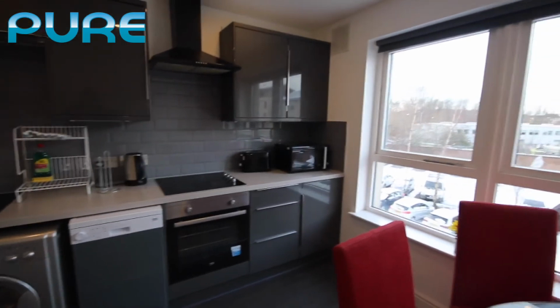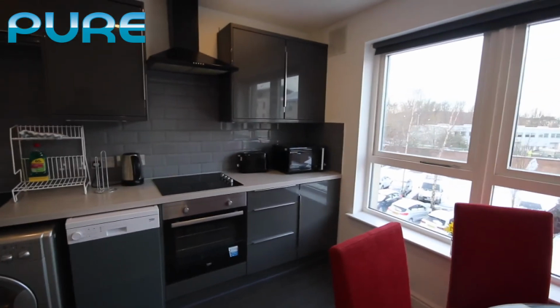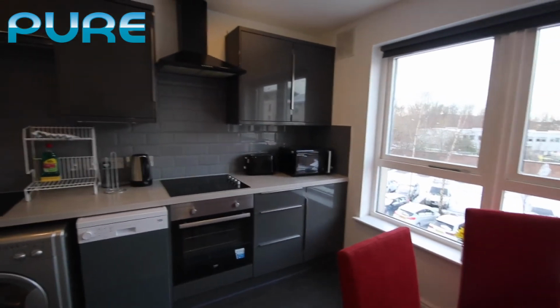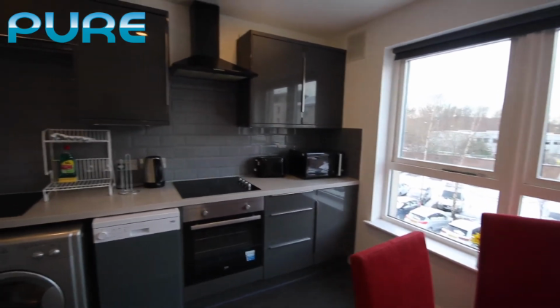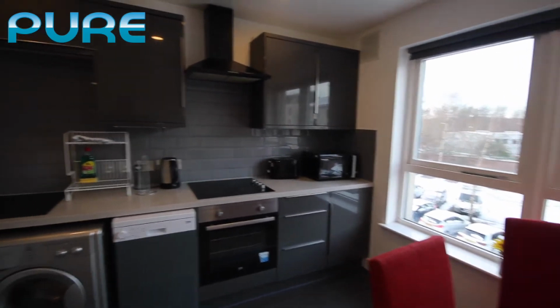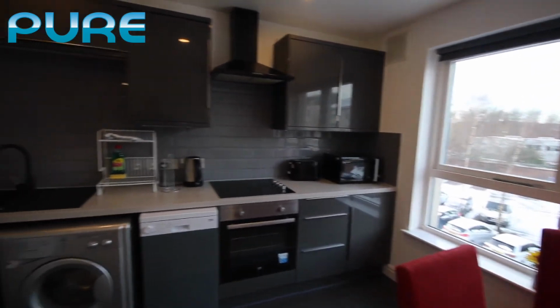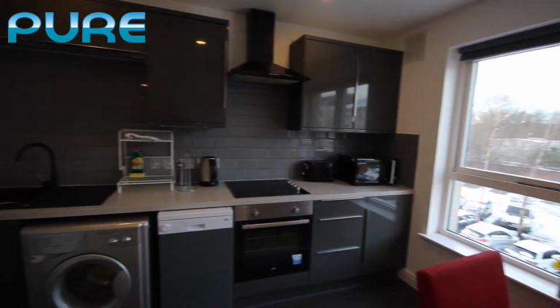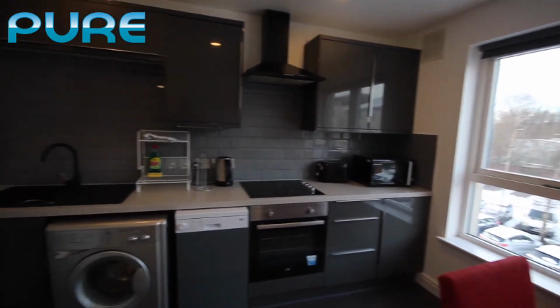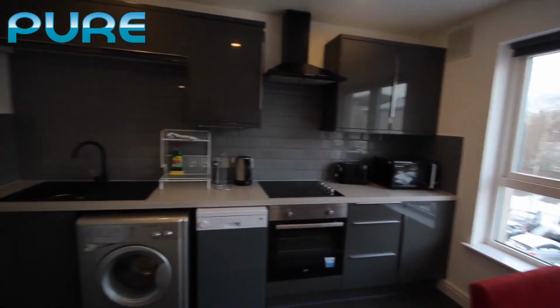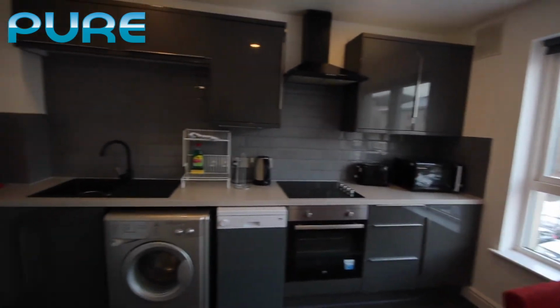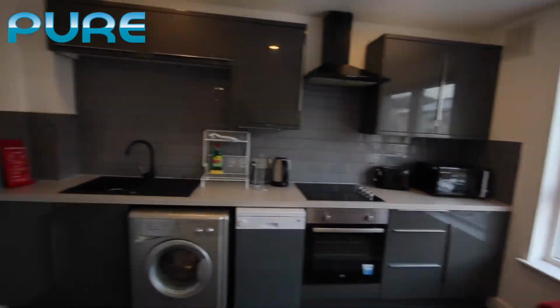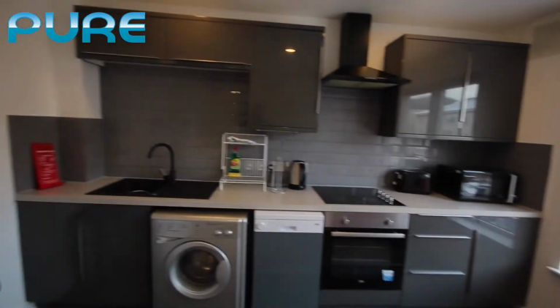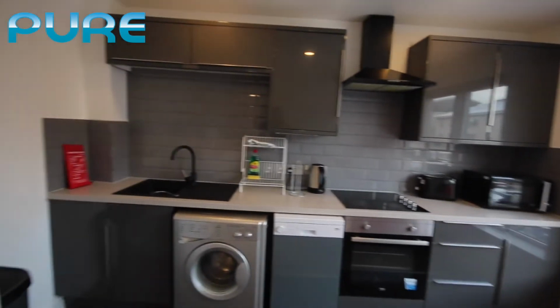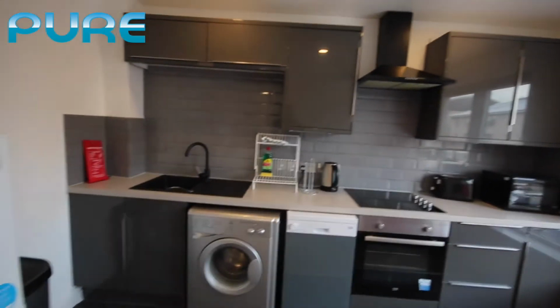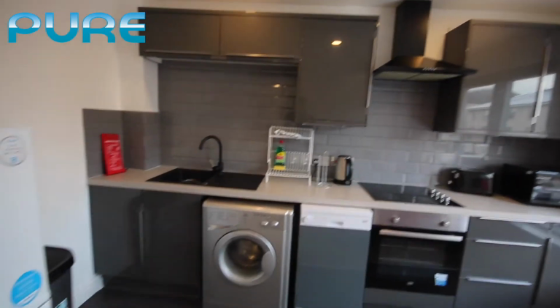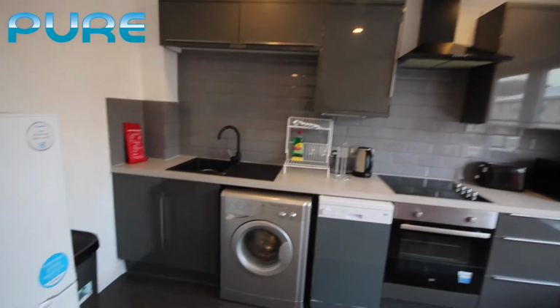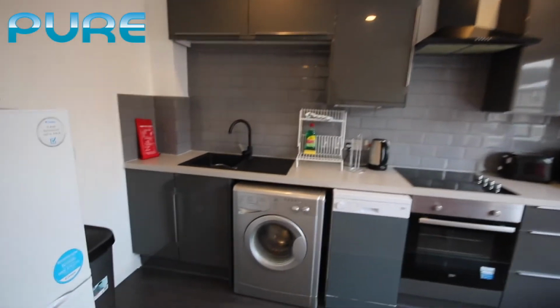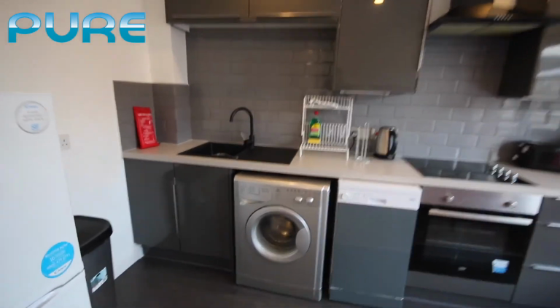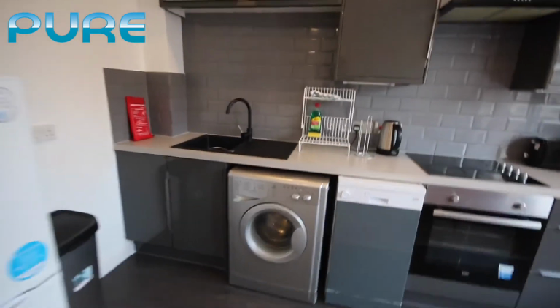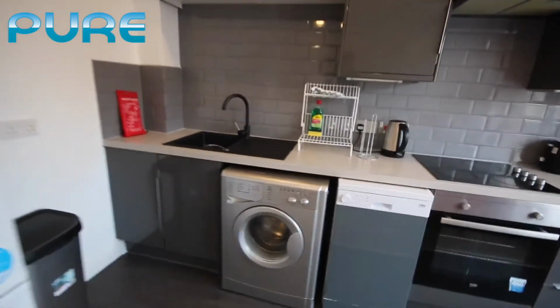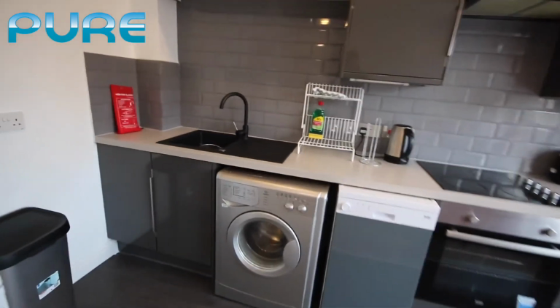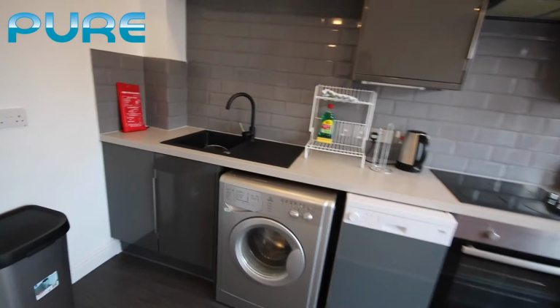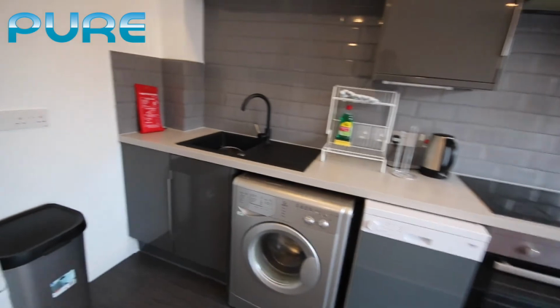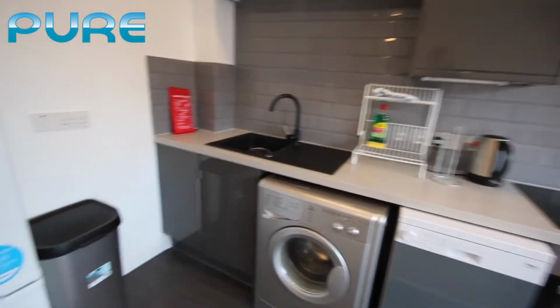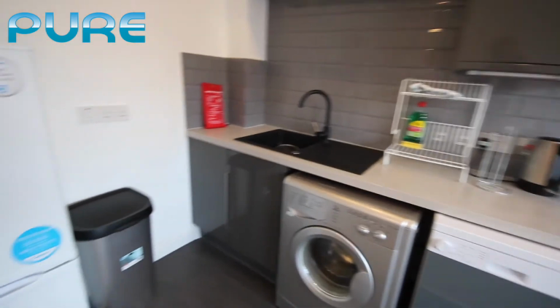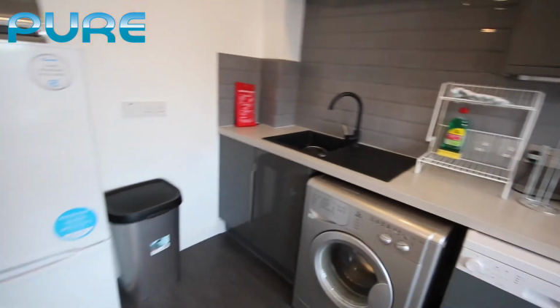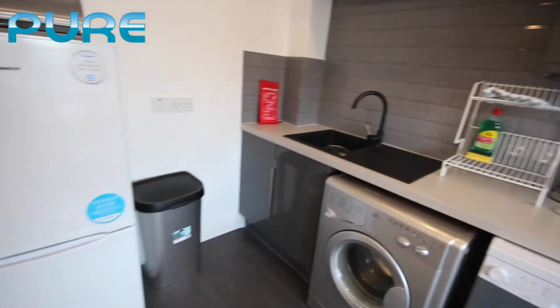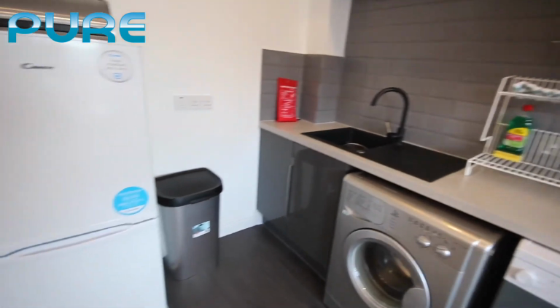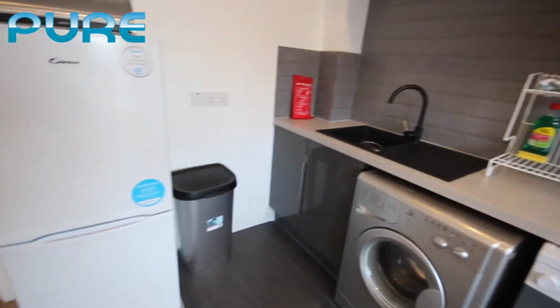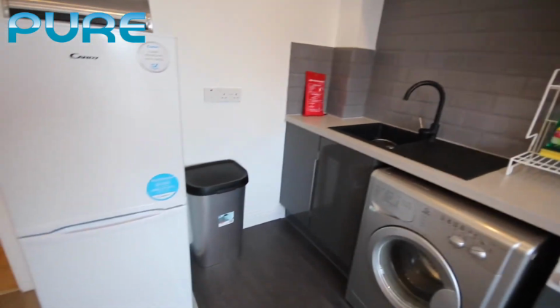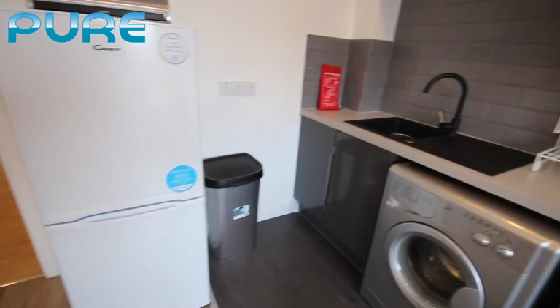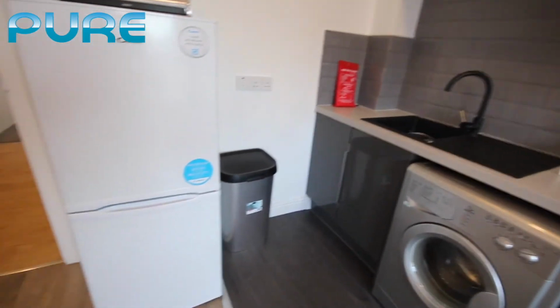We've also got a microwave, kettle, toaster, and the bin.